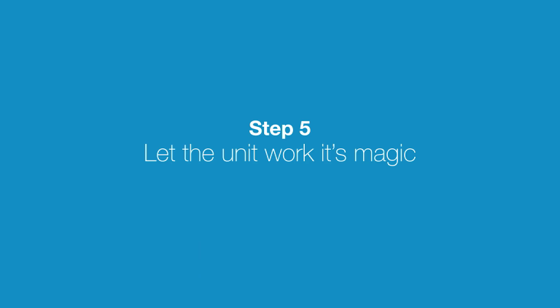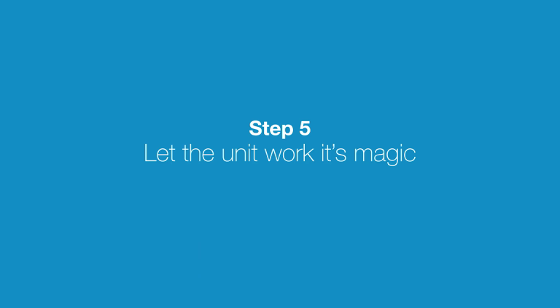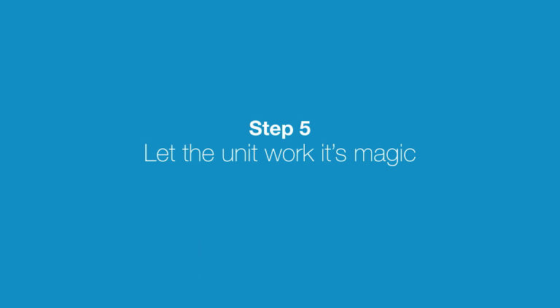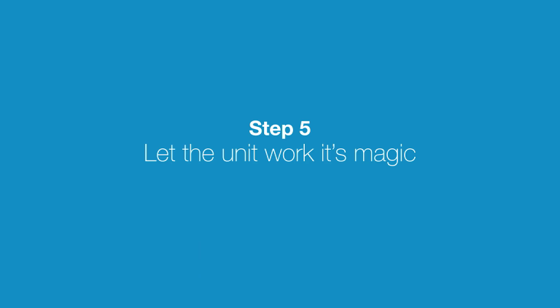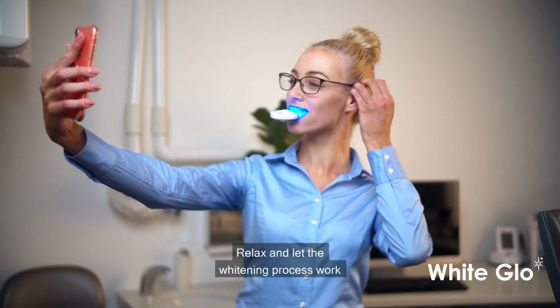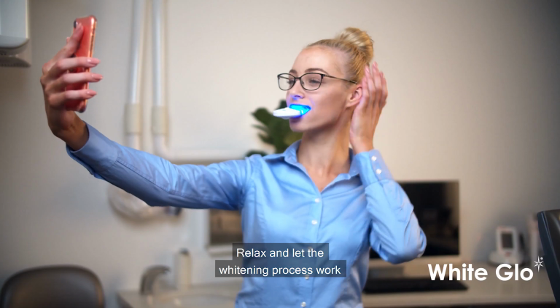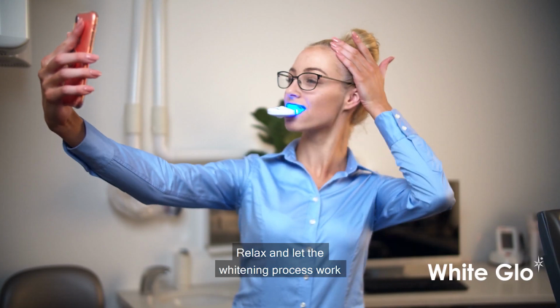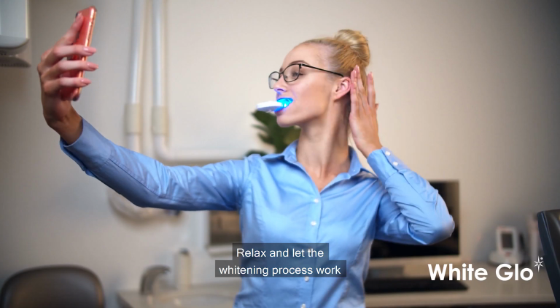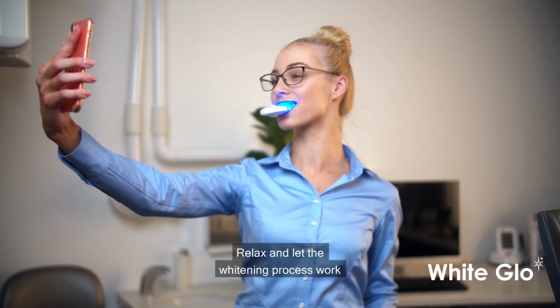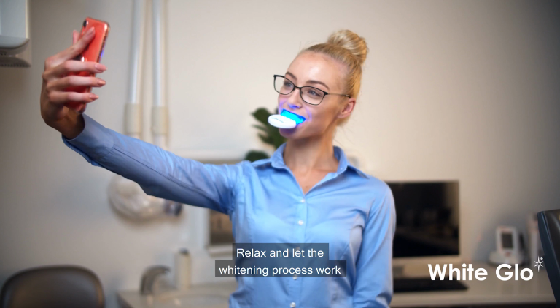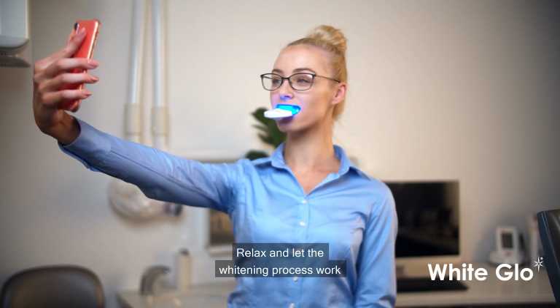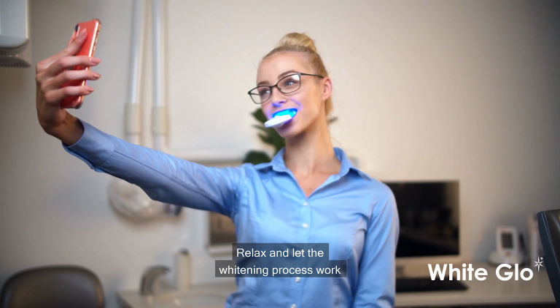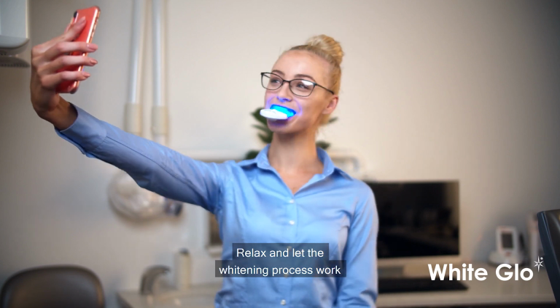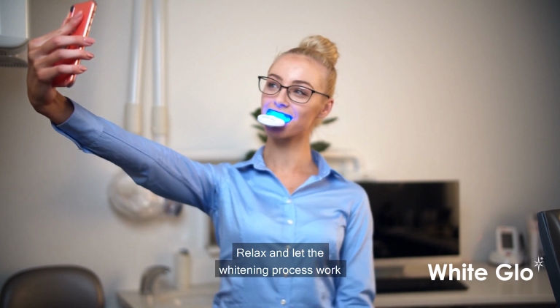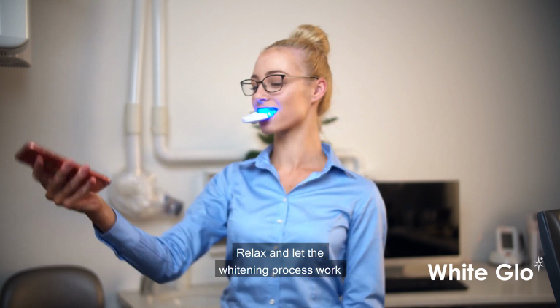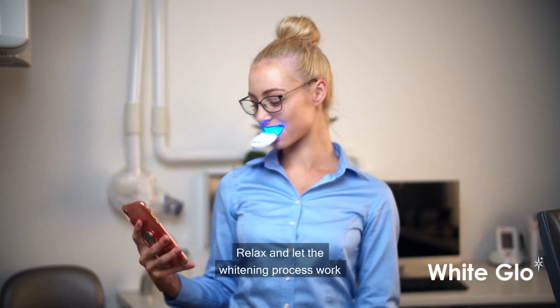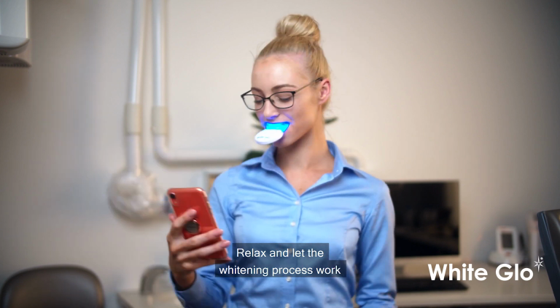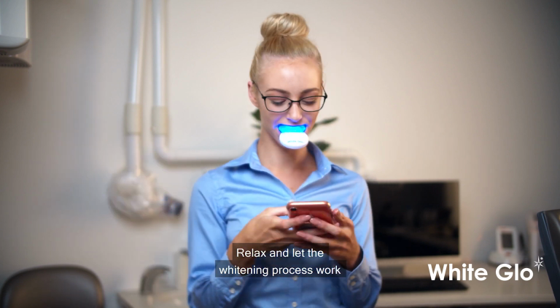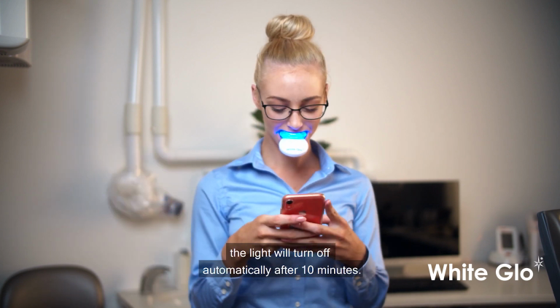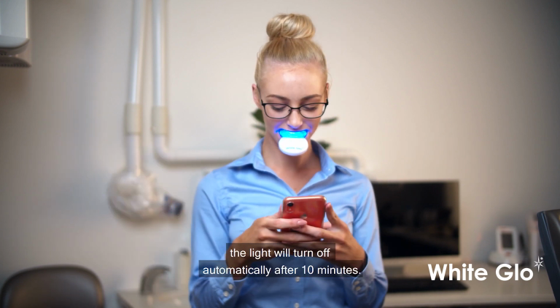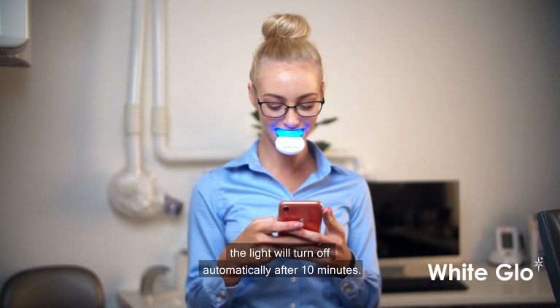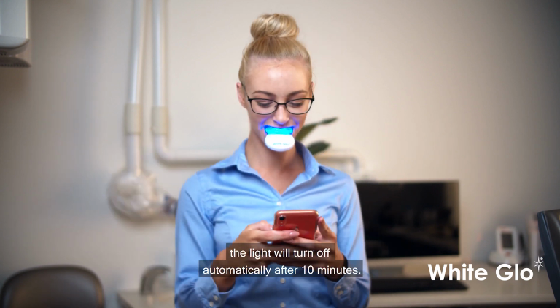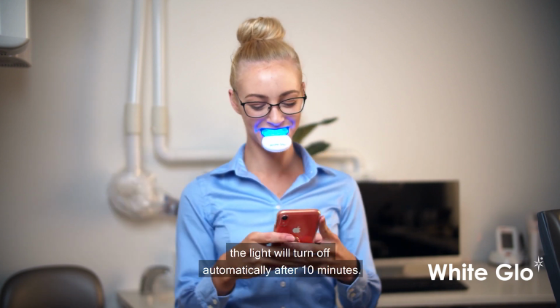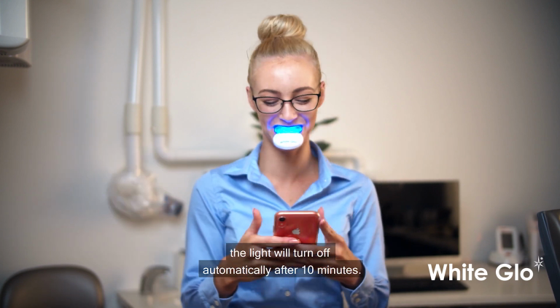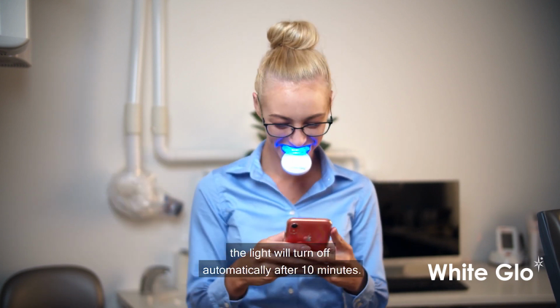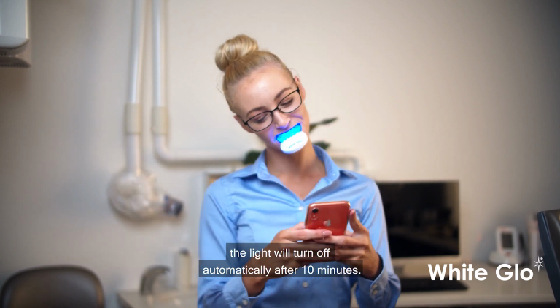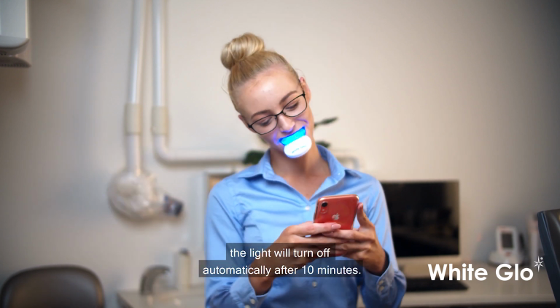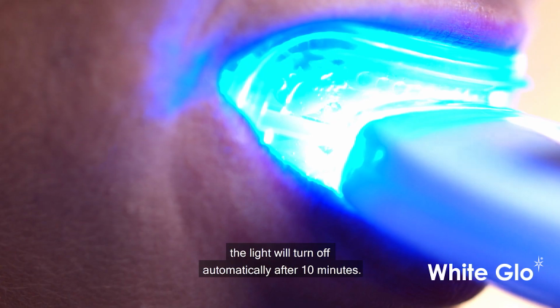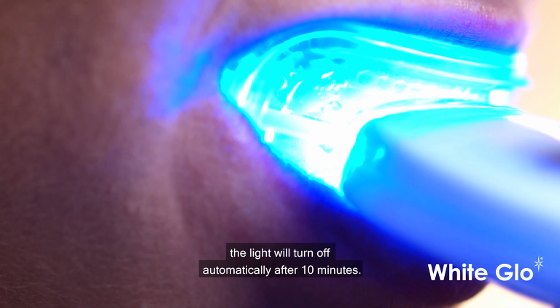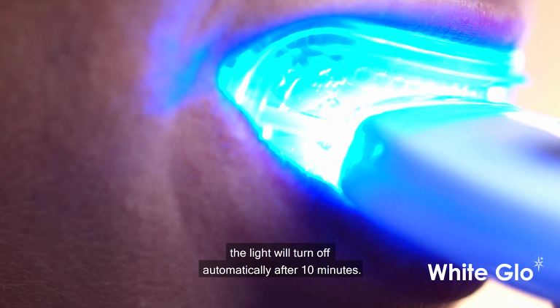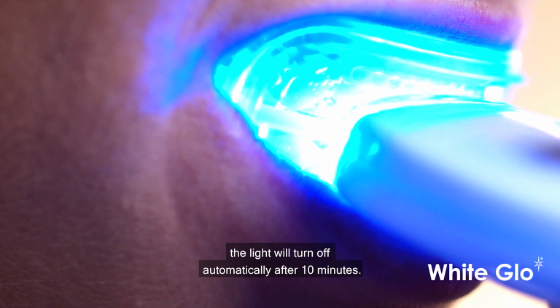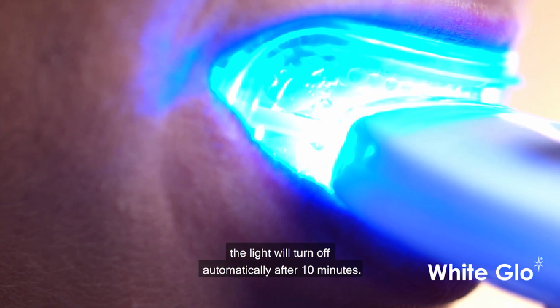Step 5: Relax and let the whitening process work. The light will turn off automatically after 10 minutes.